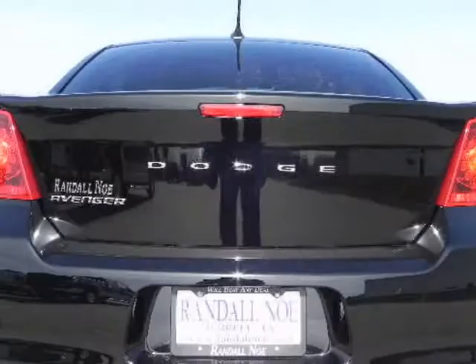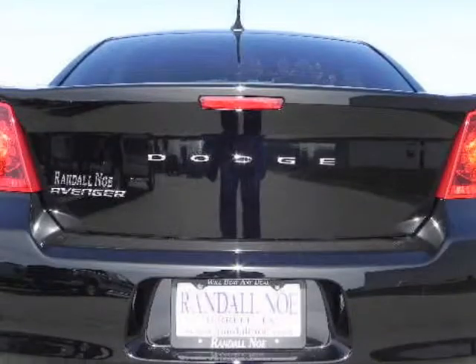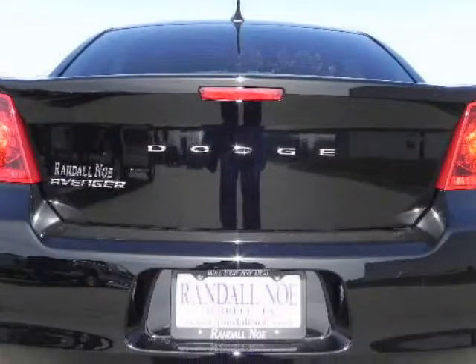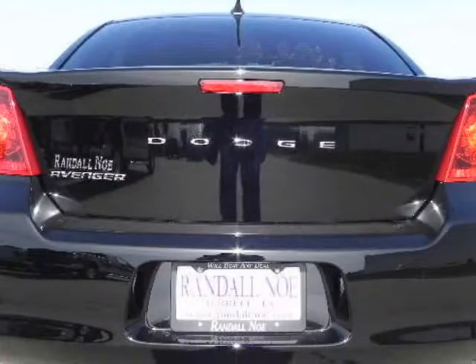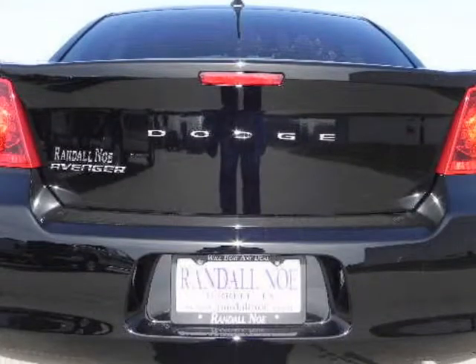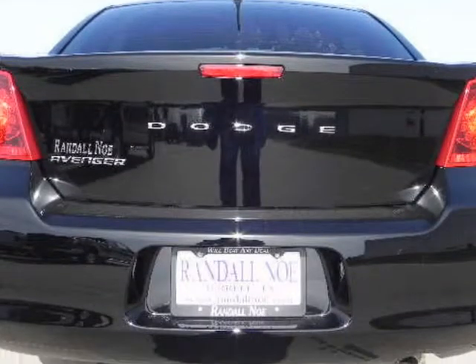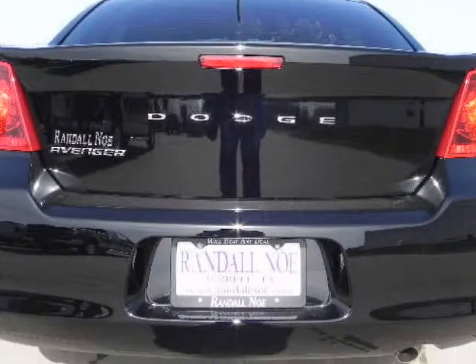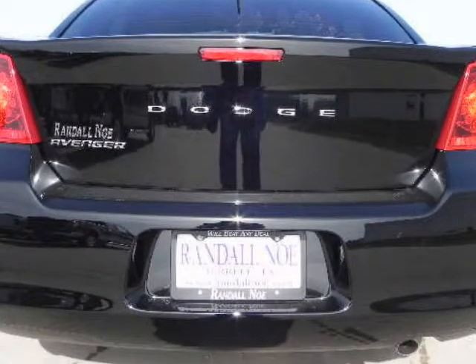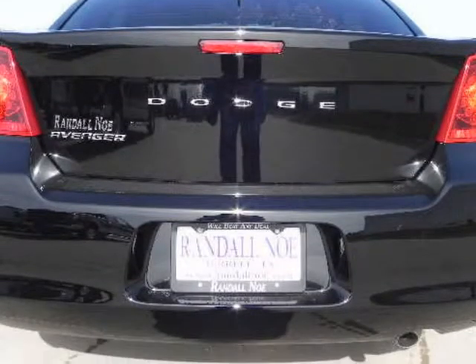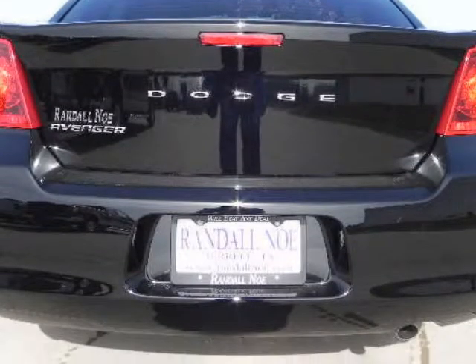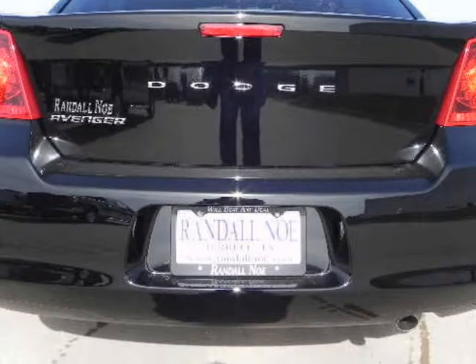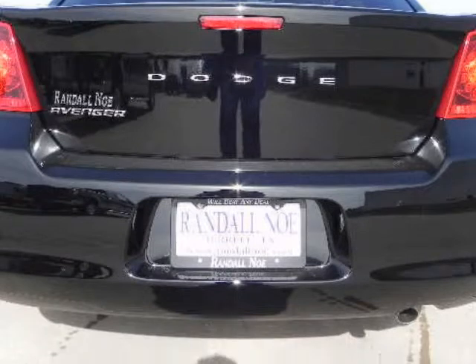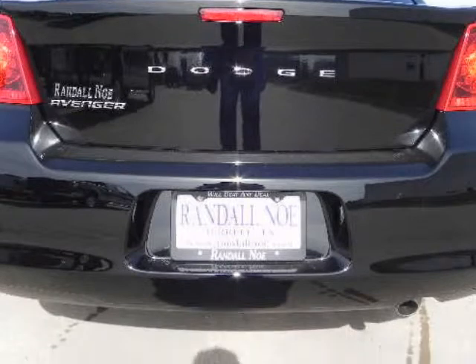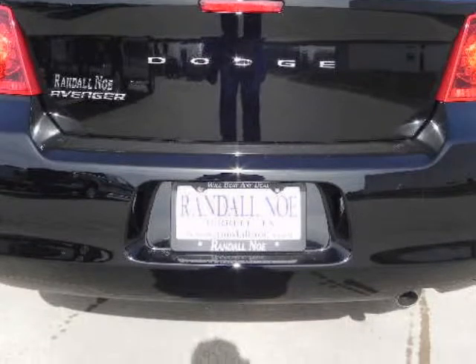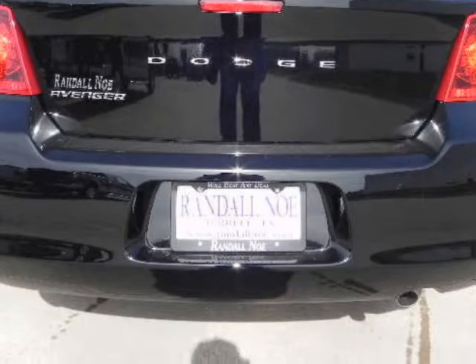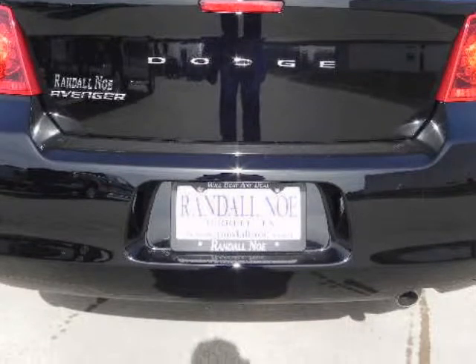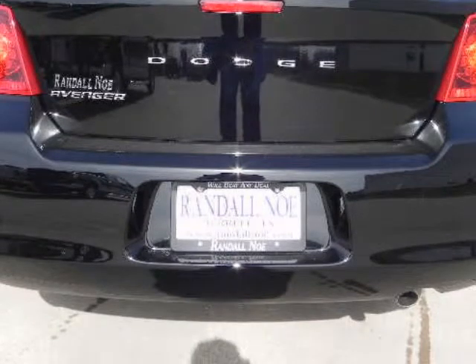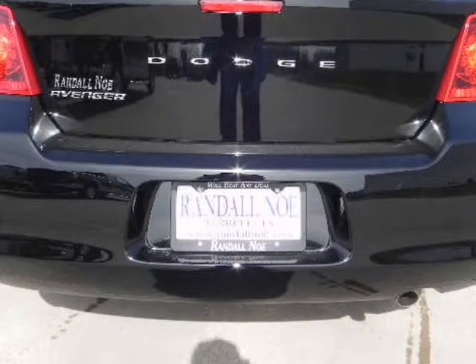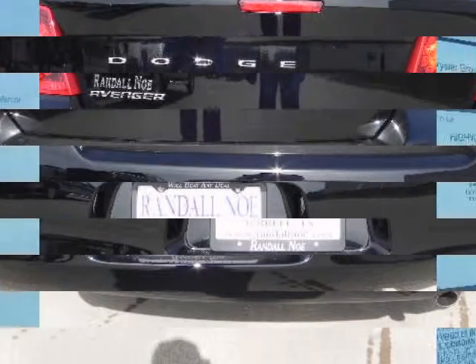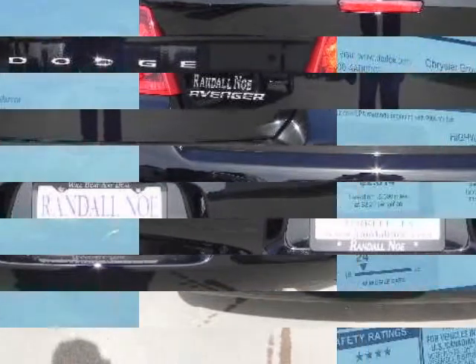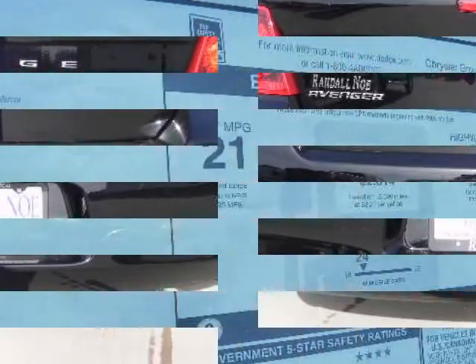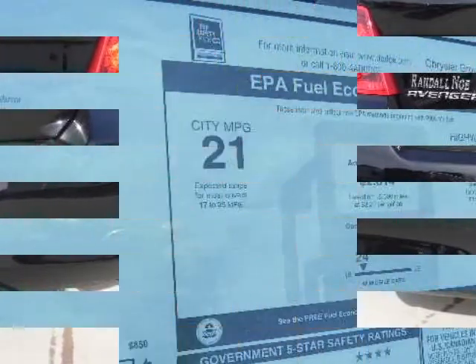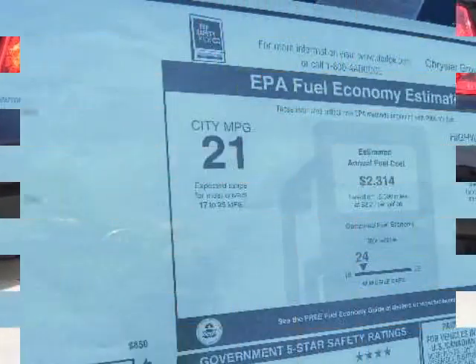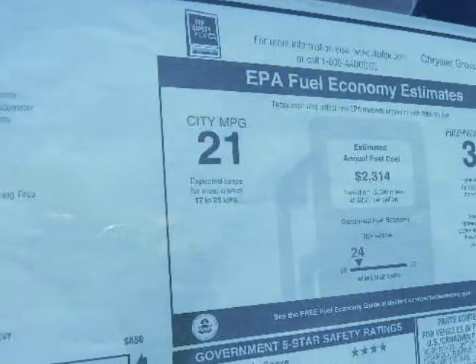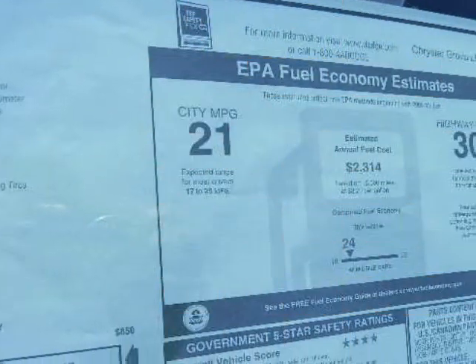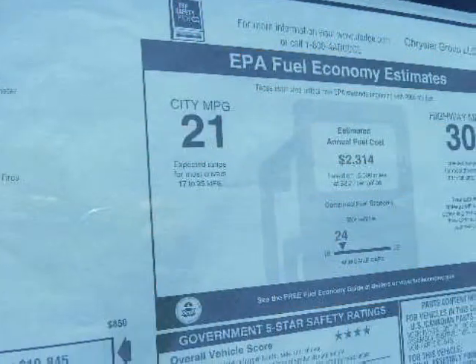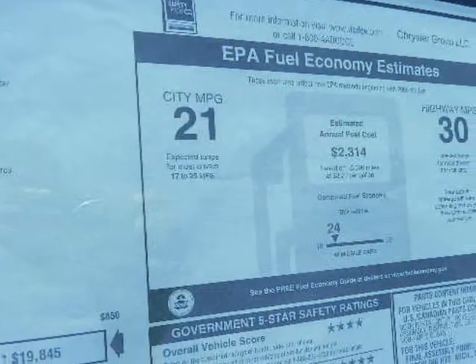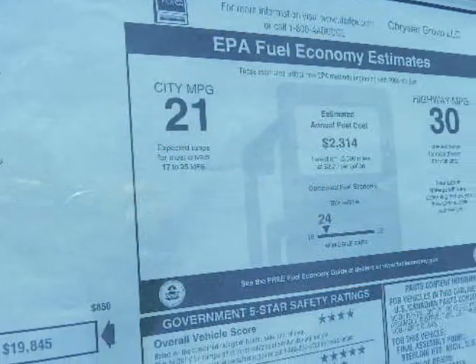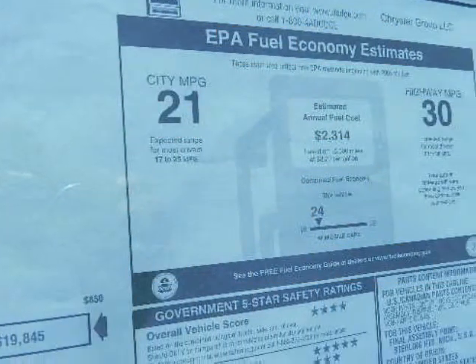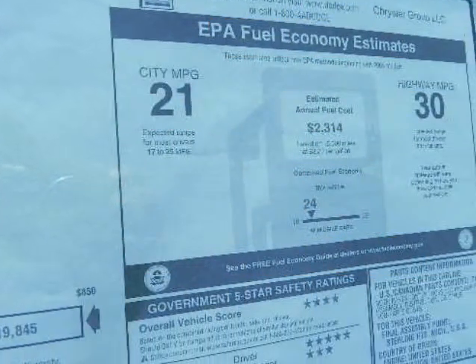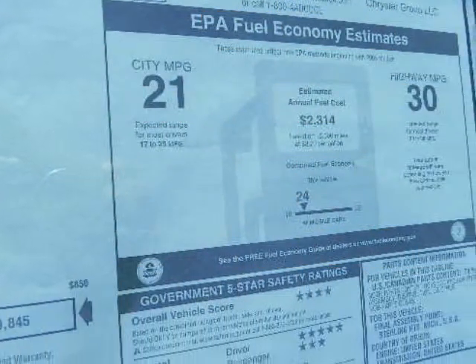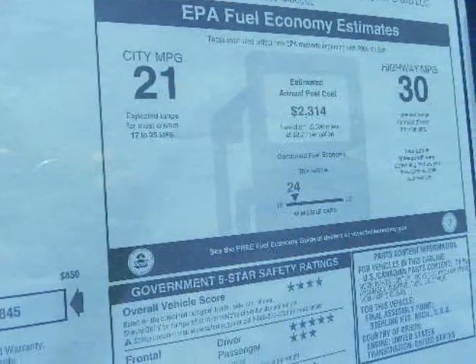The Dodge Avenger is offered in four trim levels: SE, SX-T, SX-T+, and RT.